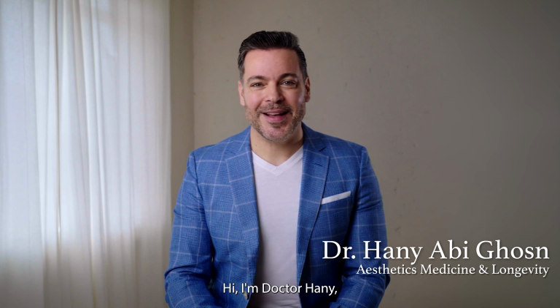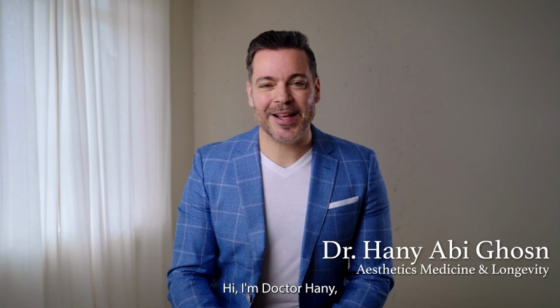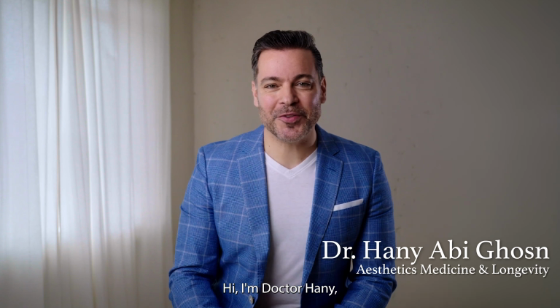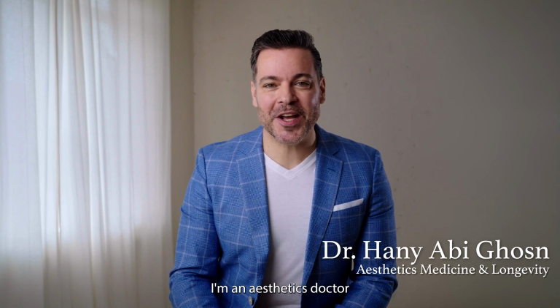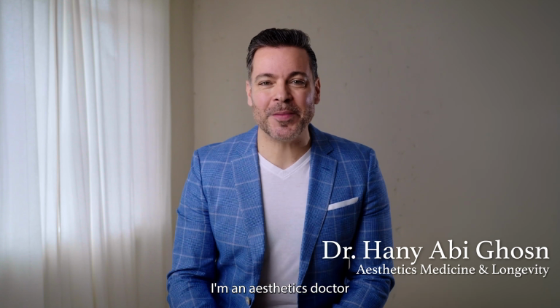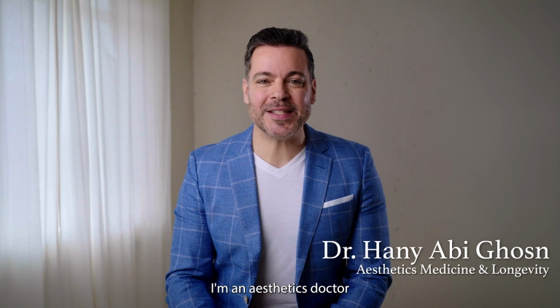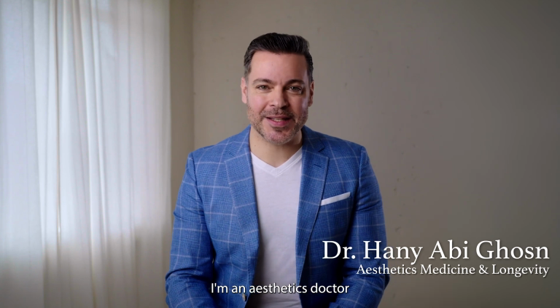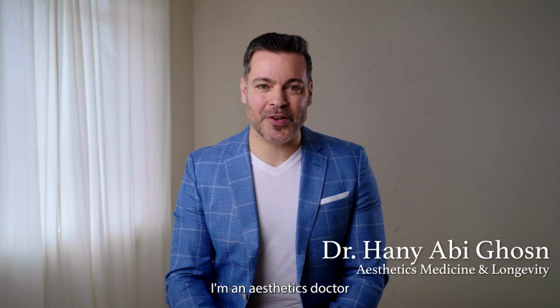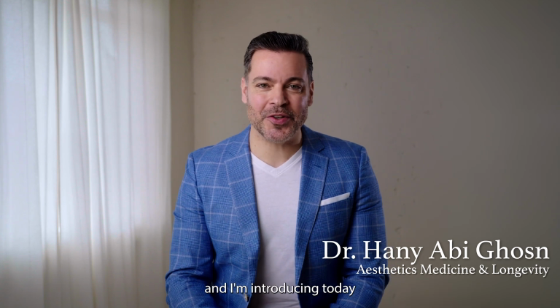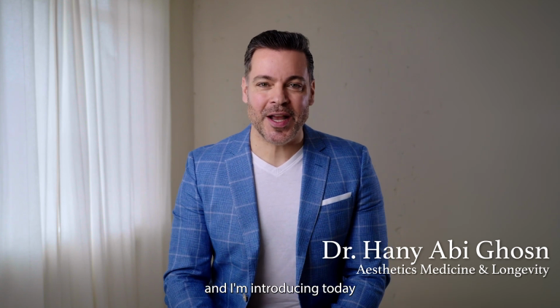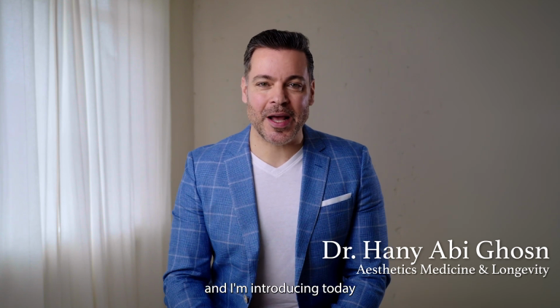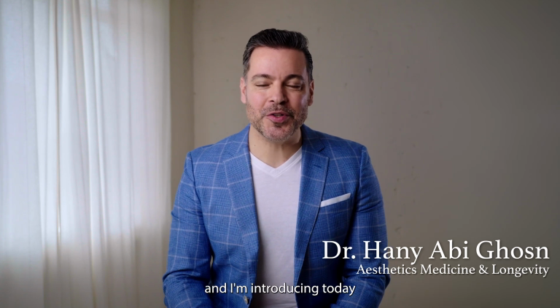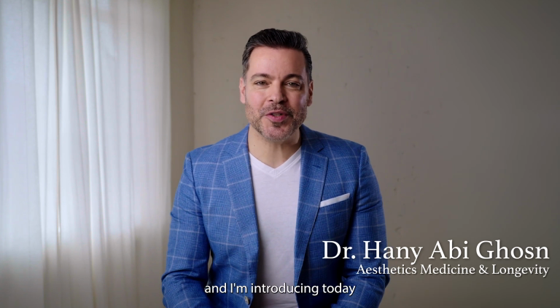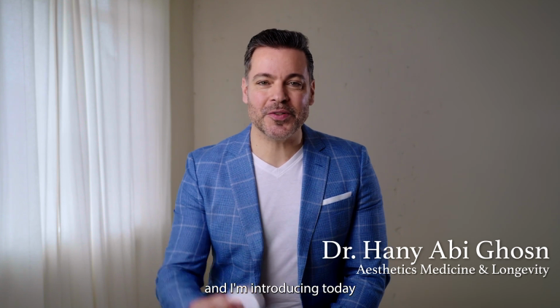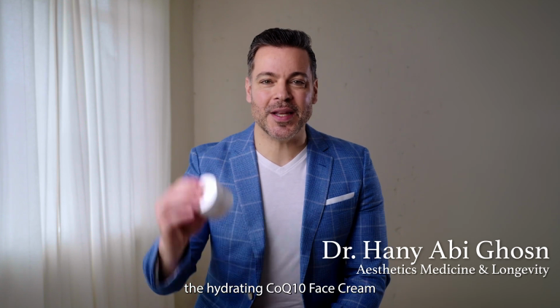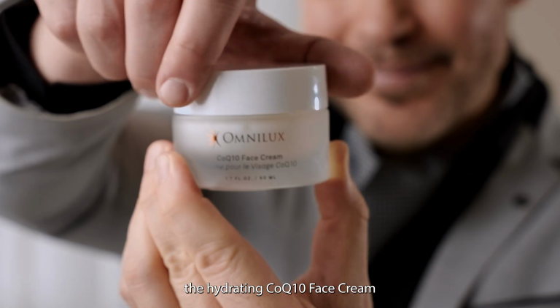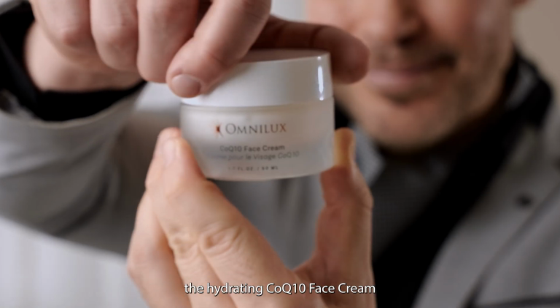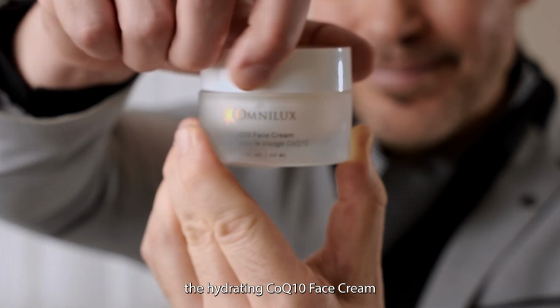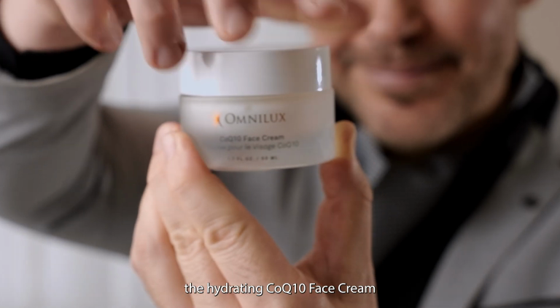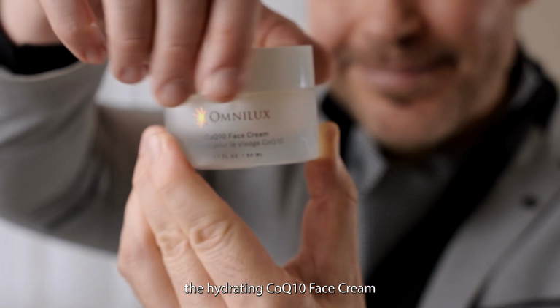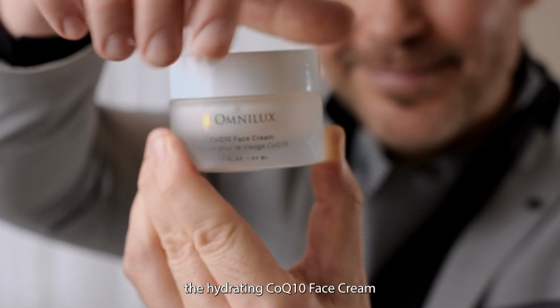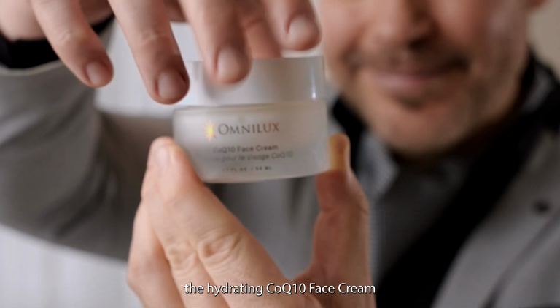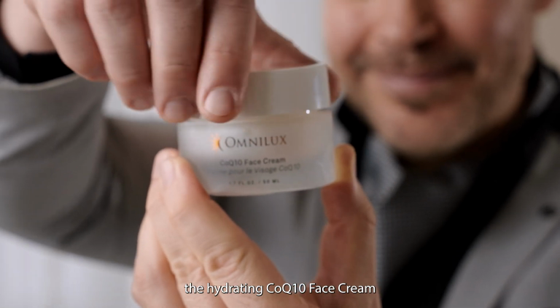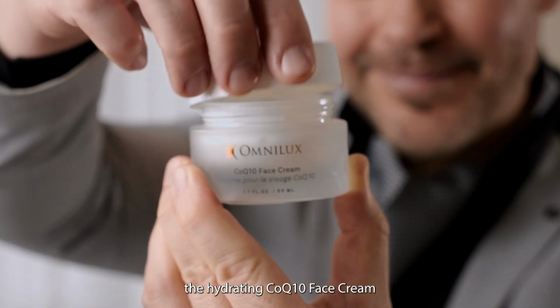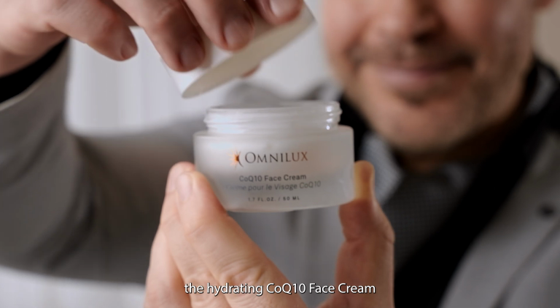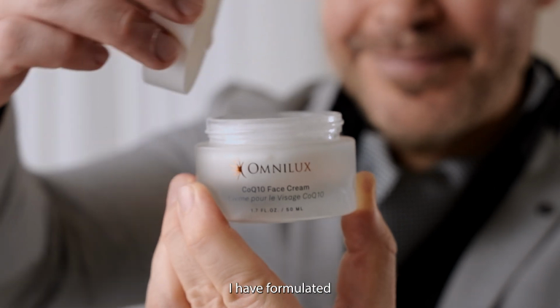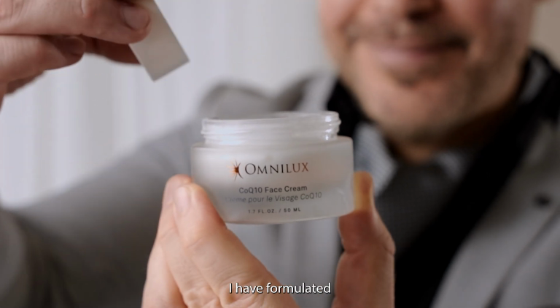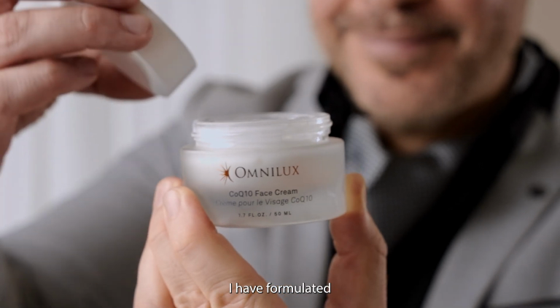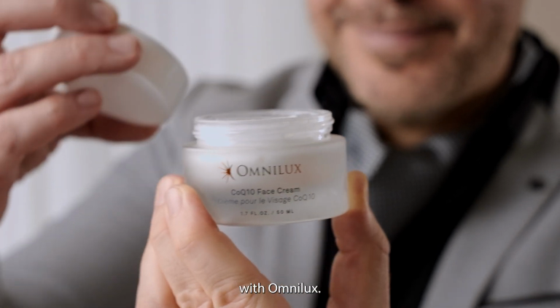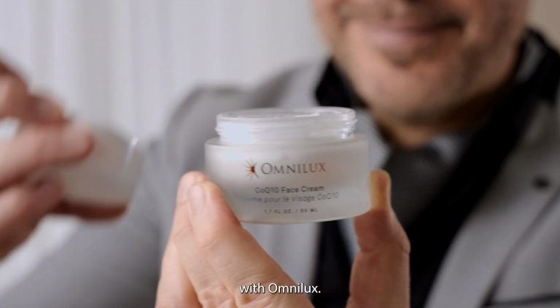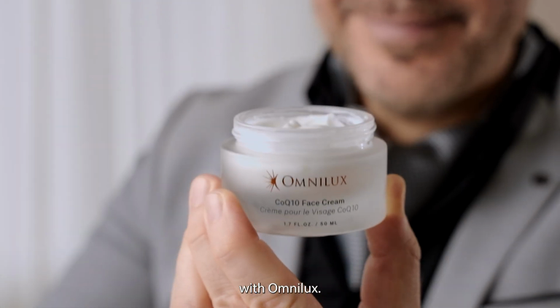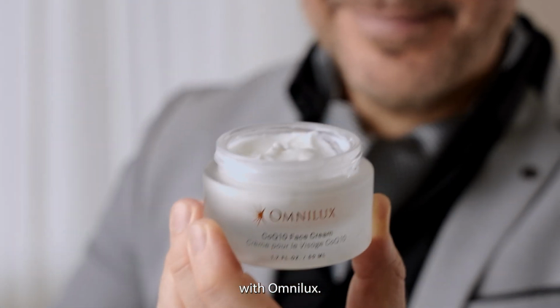Hi, I'm Dr. Hania. I'm an aesthetics doctor and I'm introducing today the hydrating CoQ10 face cream I have formulated with Omnilux.